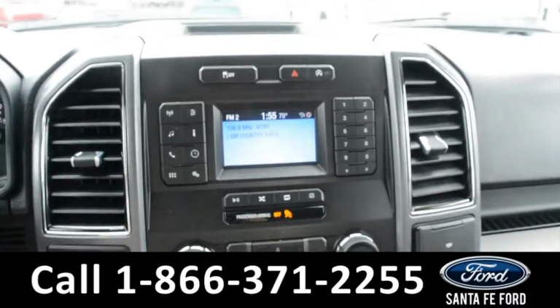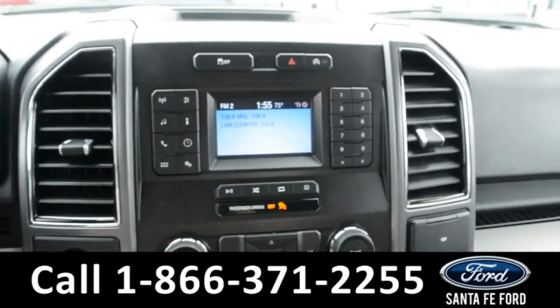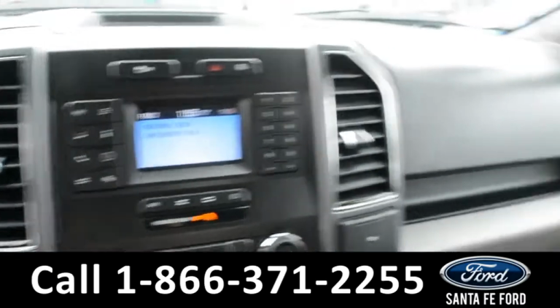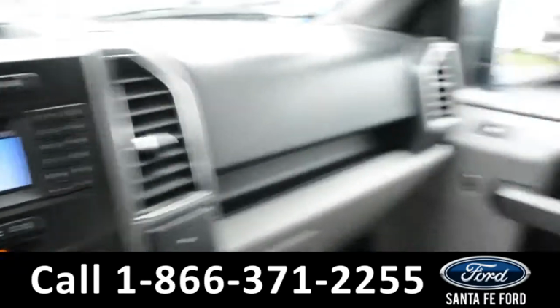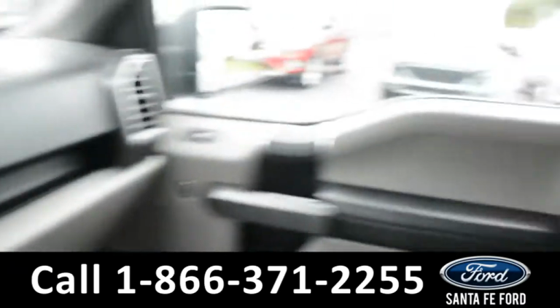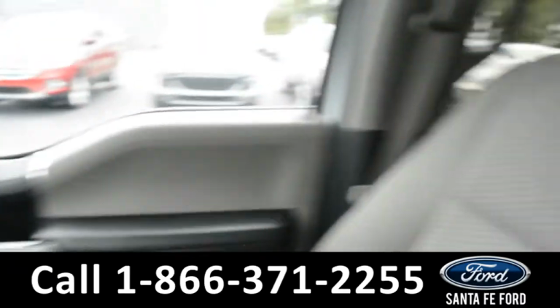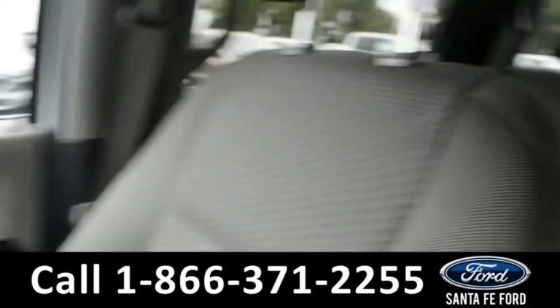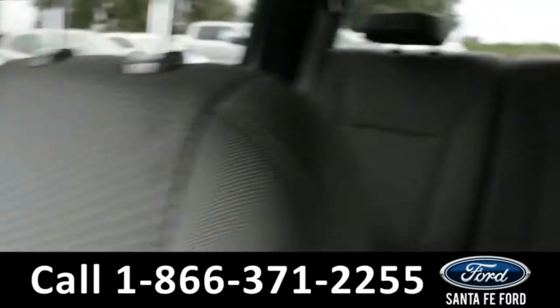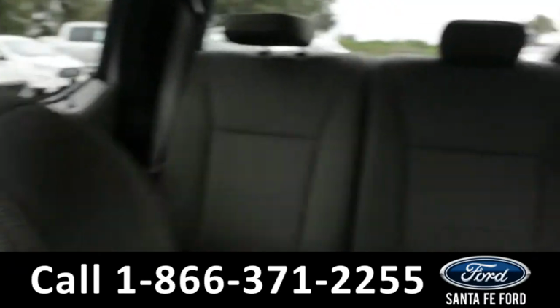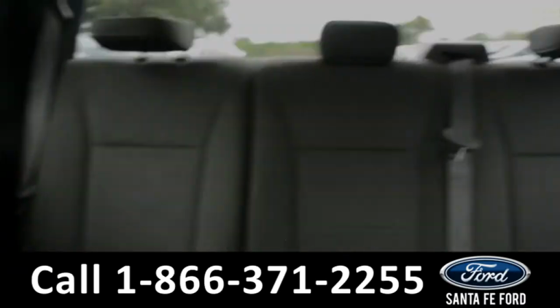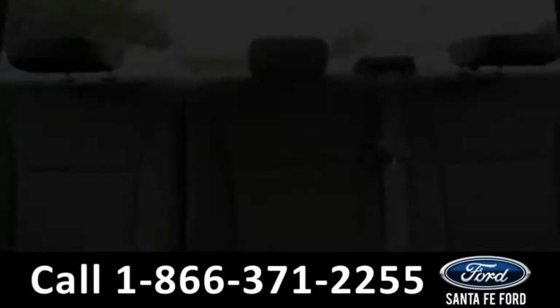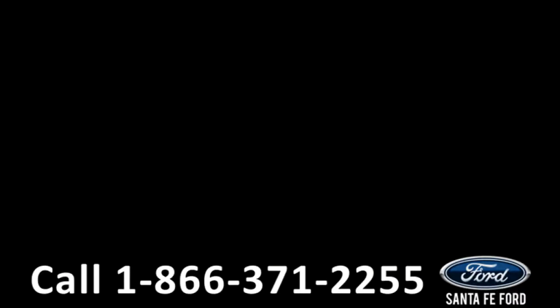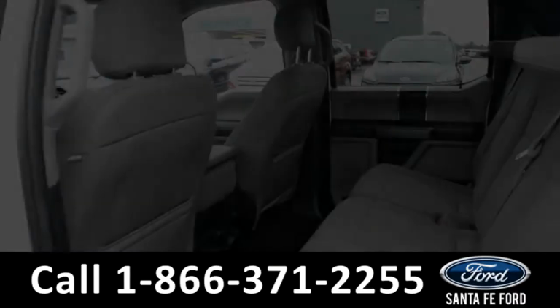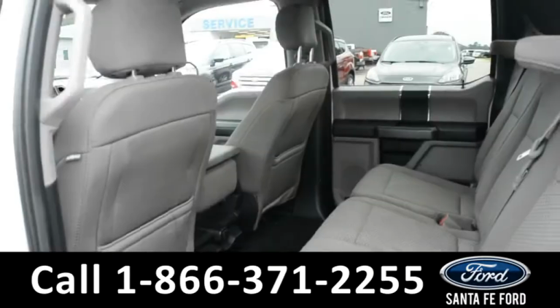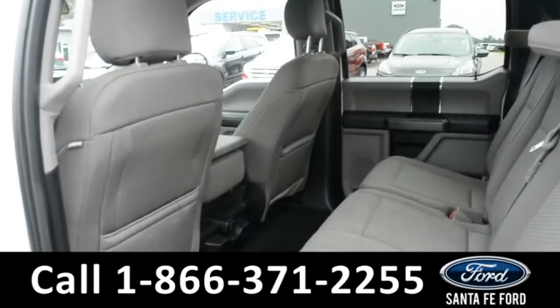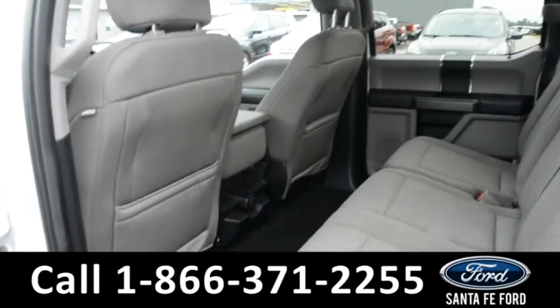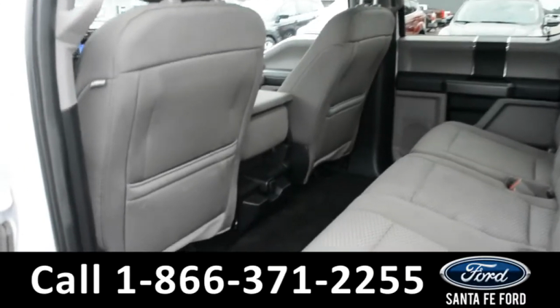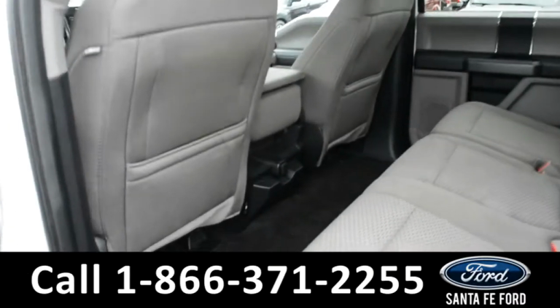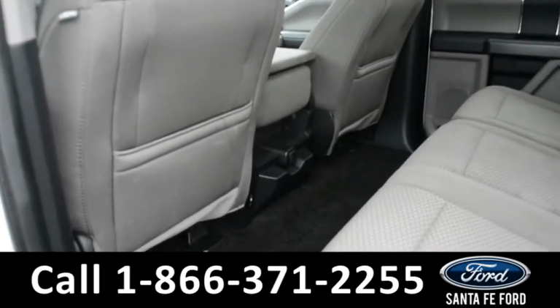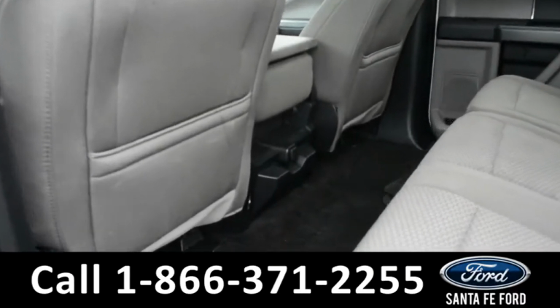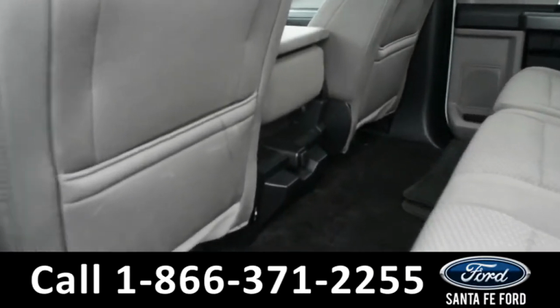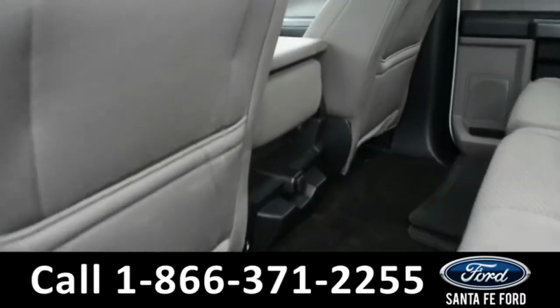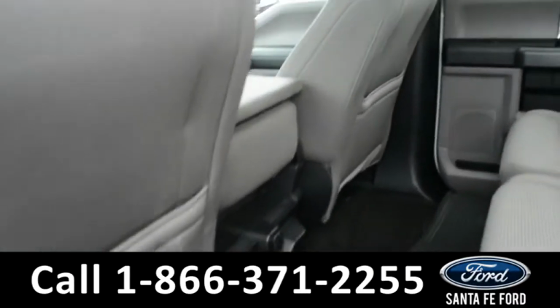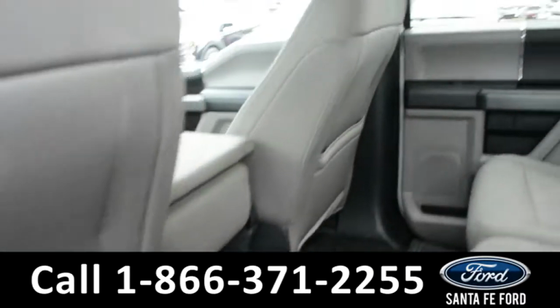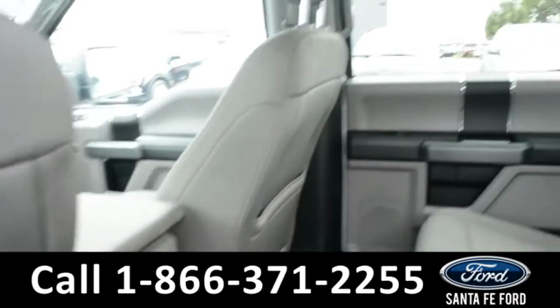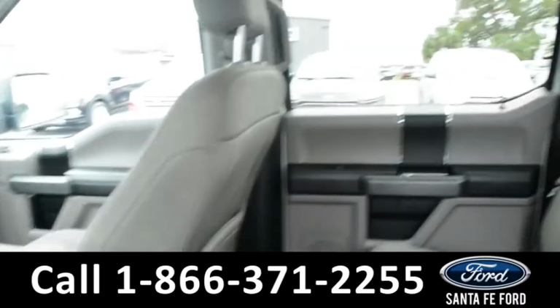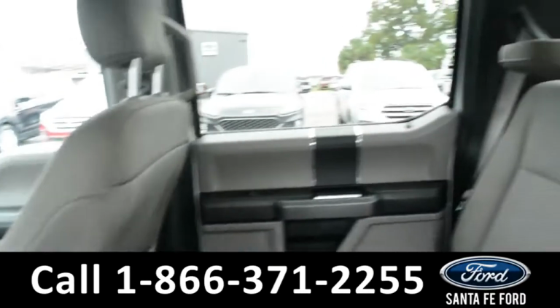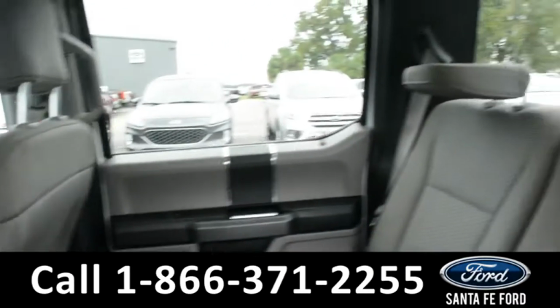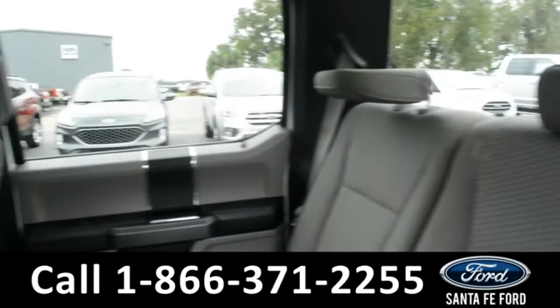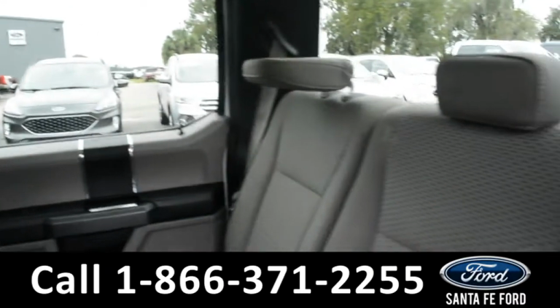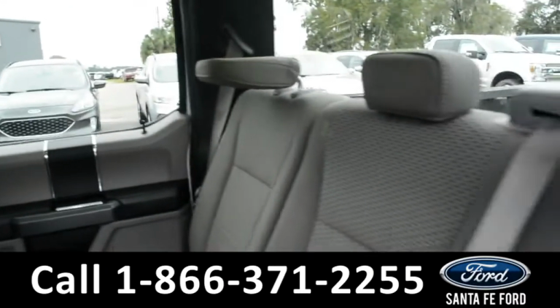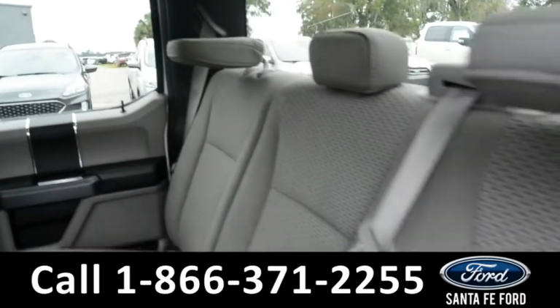Now let's take a quick look into the back row. Here in the back row there are USB and 12 volt plug-ins.